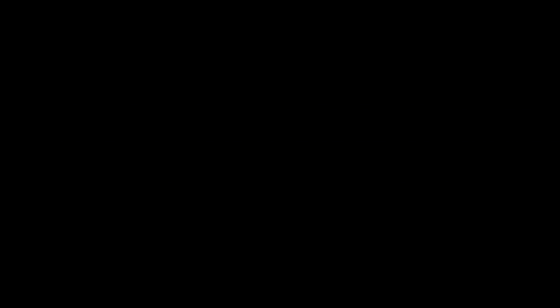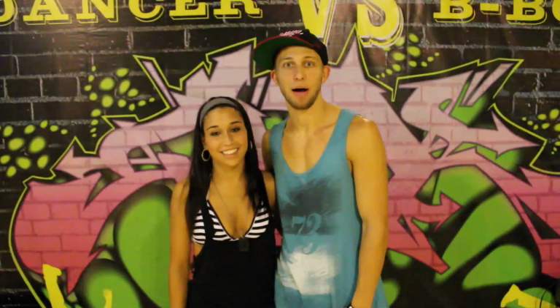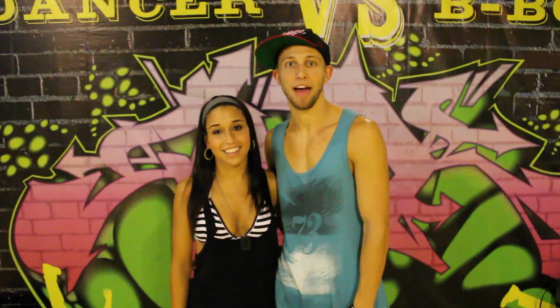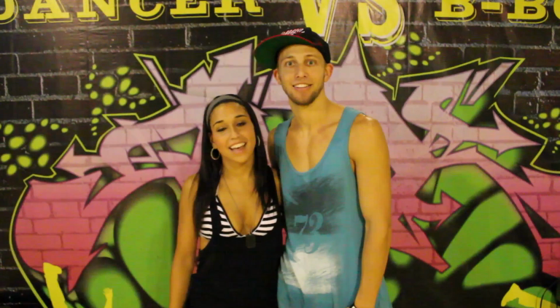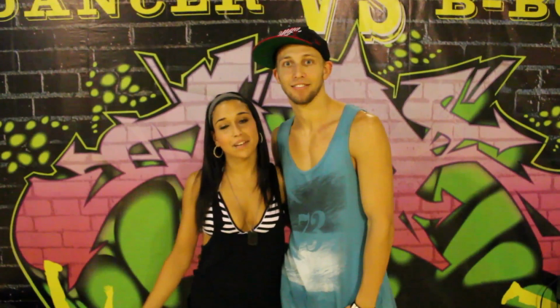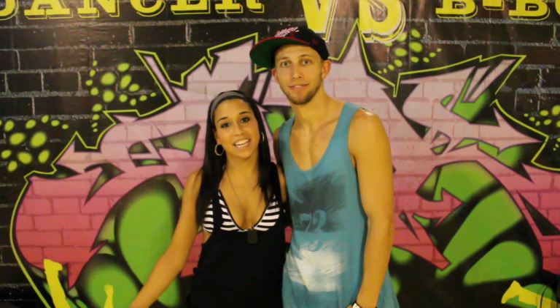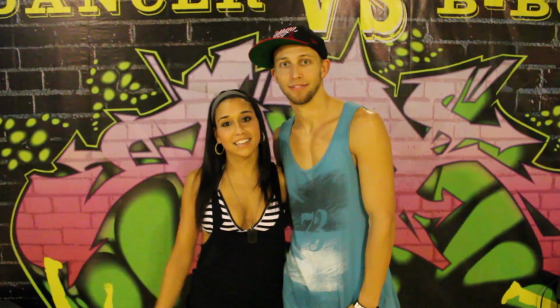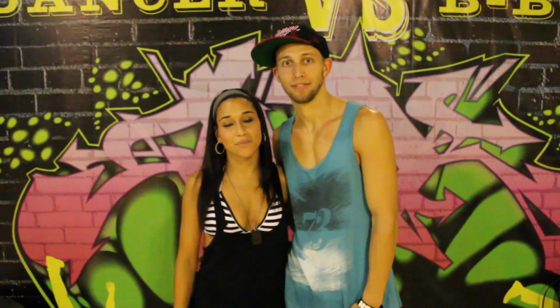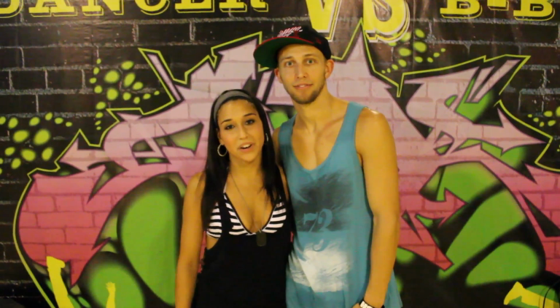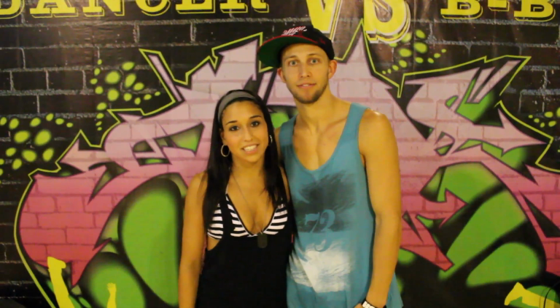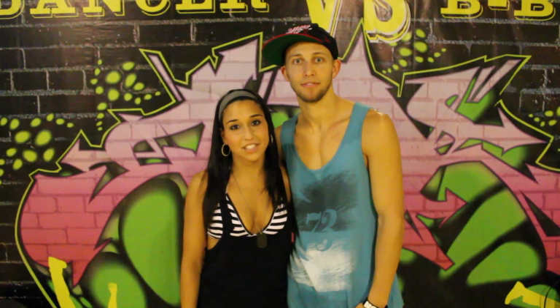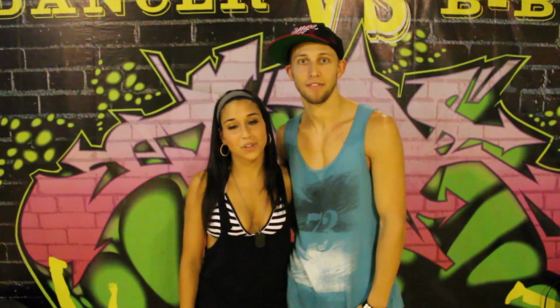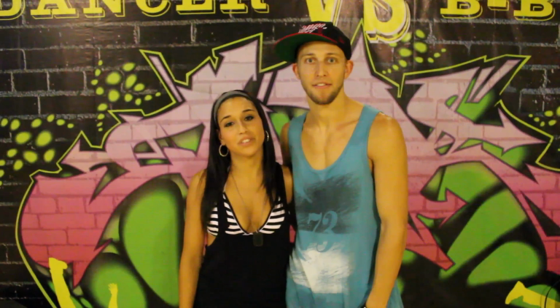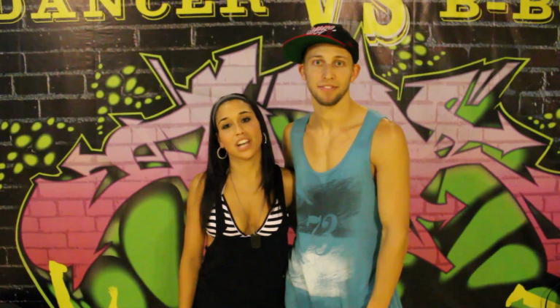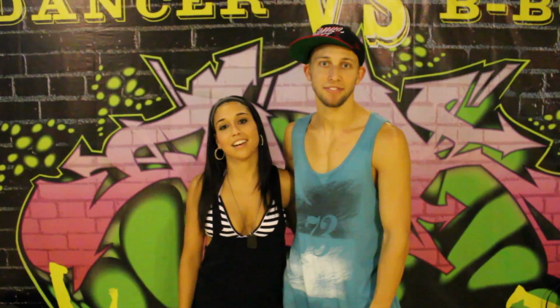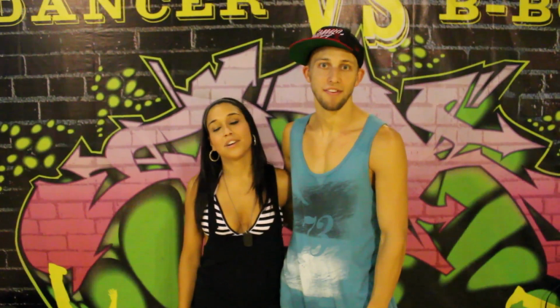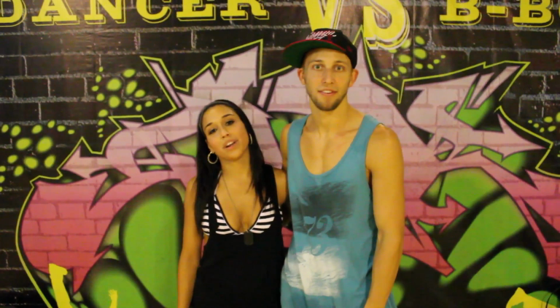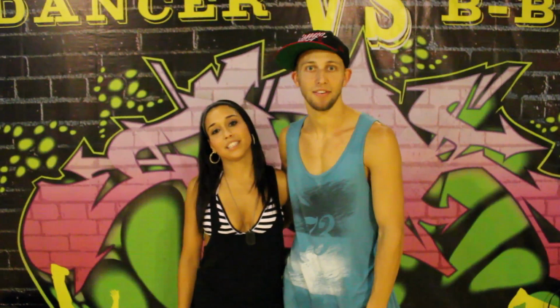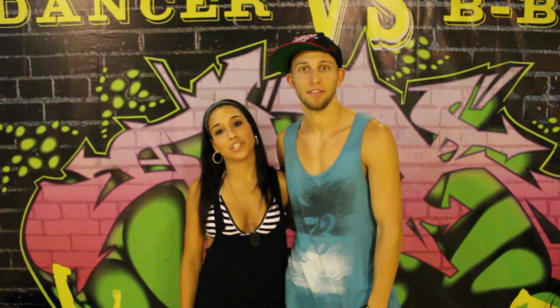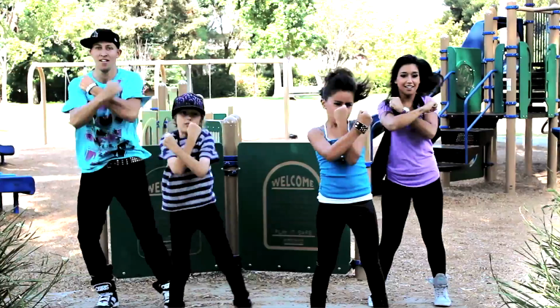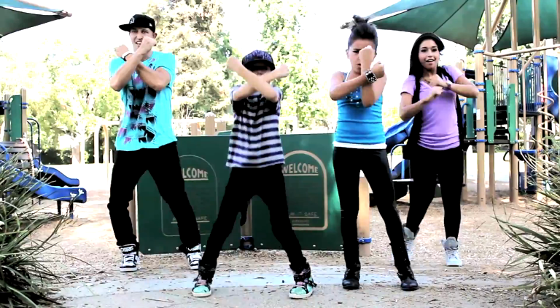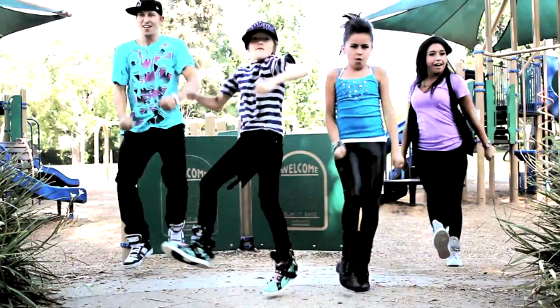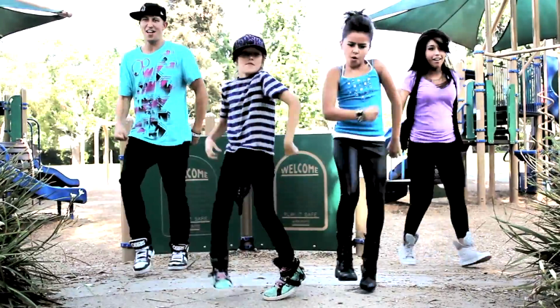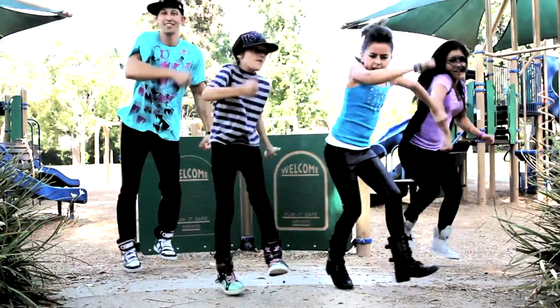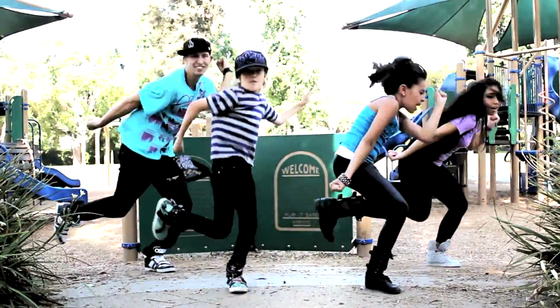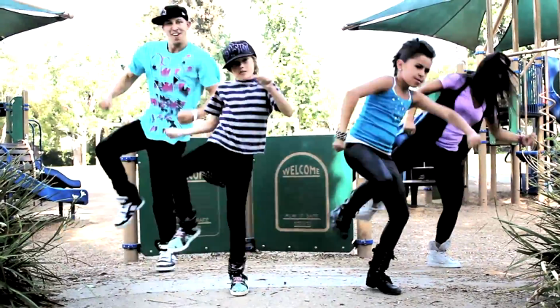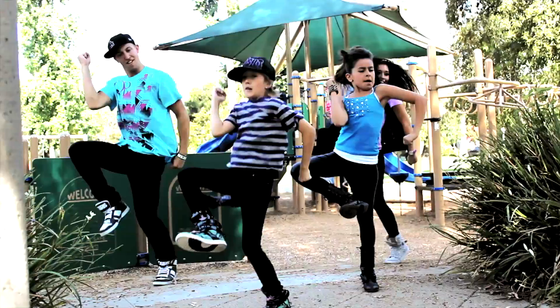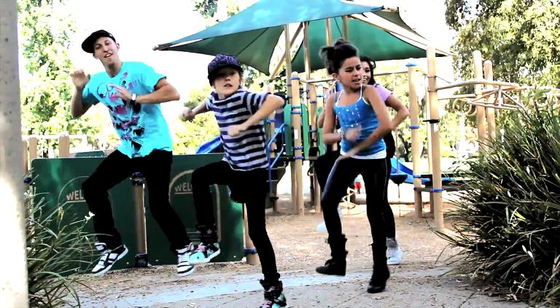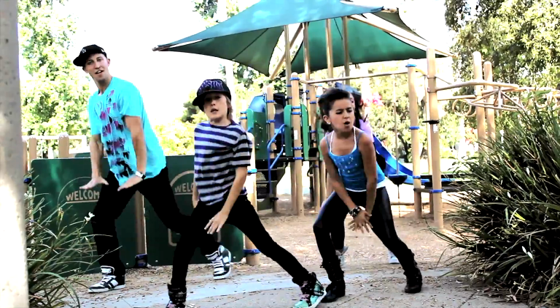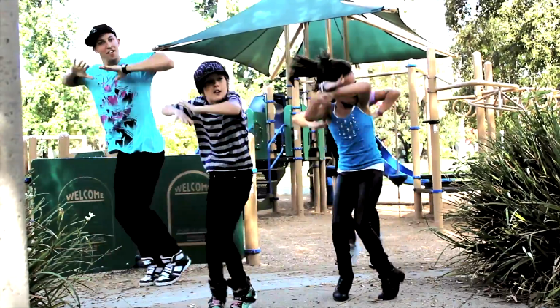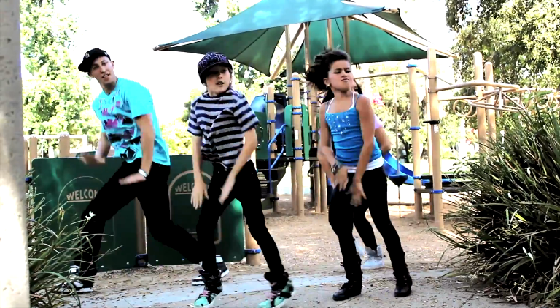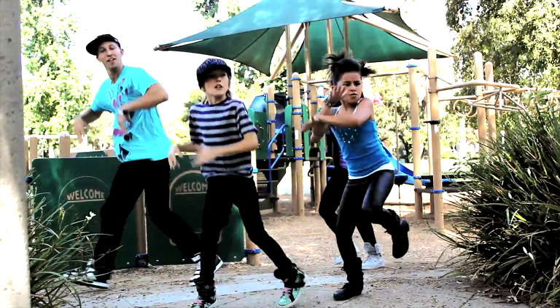Hey, I'm Matt. And I'm Dana. And we're here at the dance studio in China. We're going to teach you the choreography to the chorus of our Hands in the Air video.